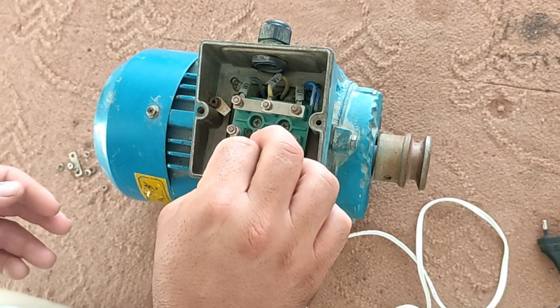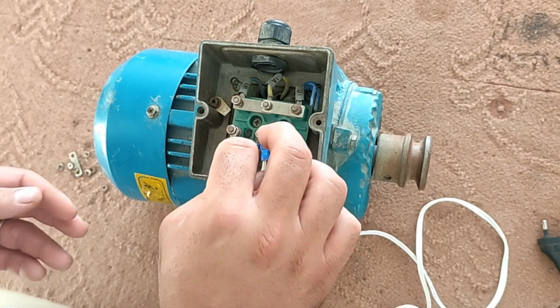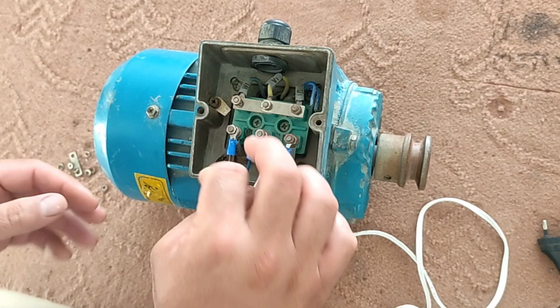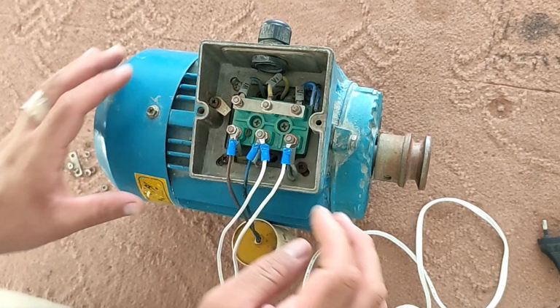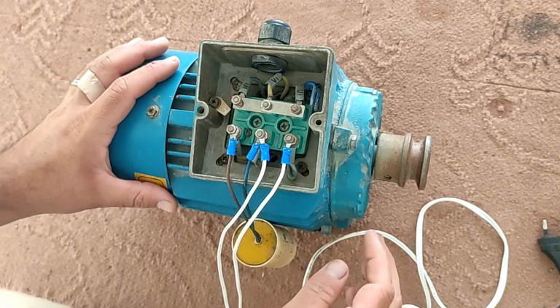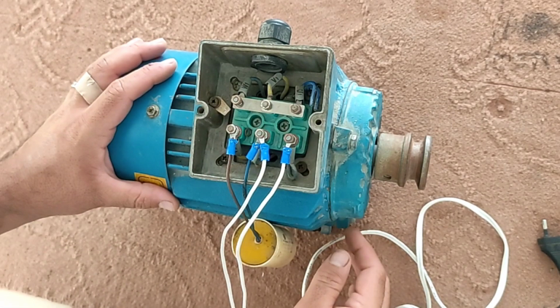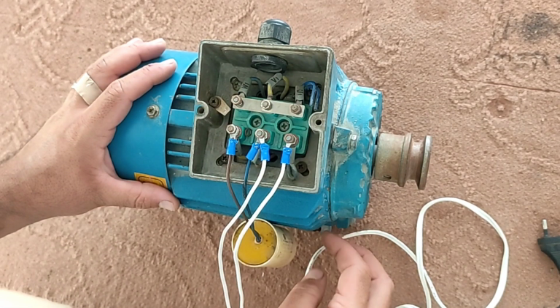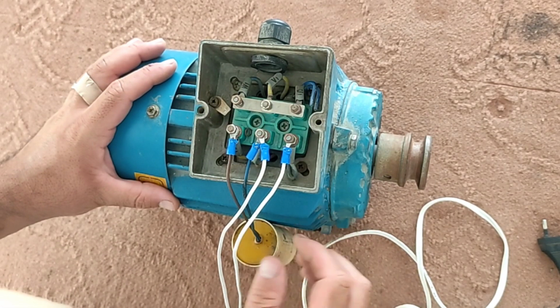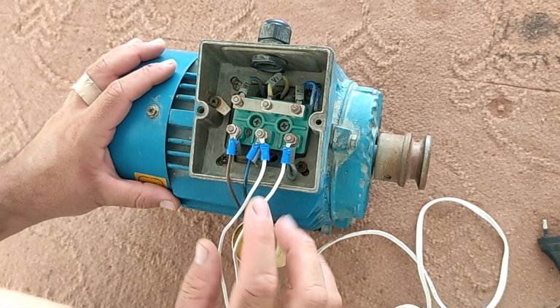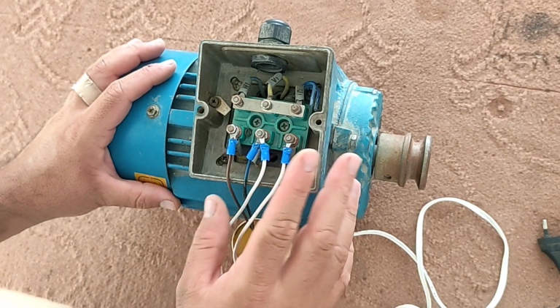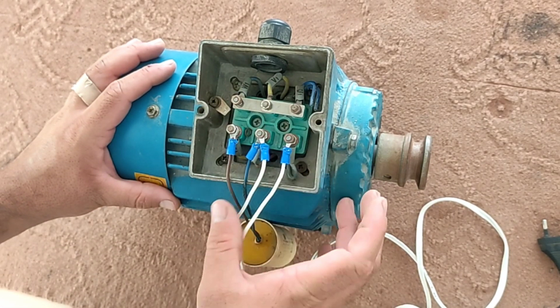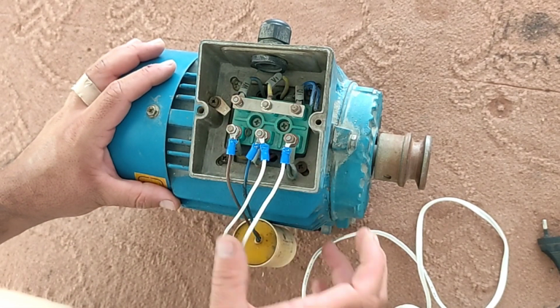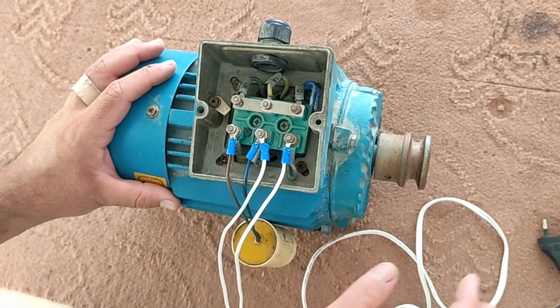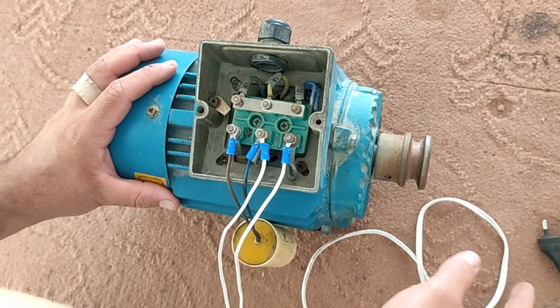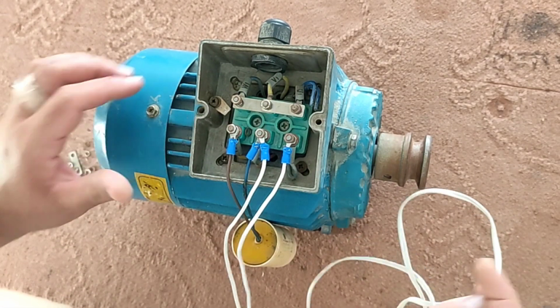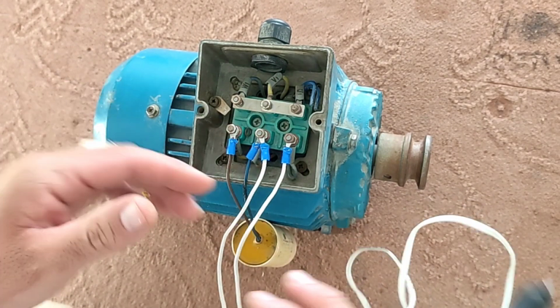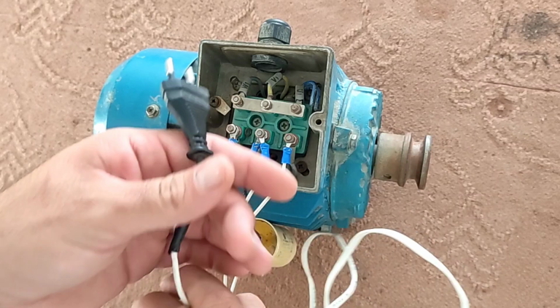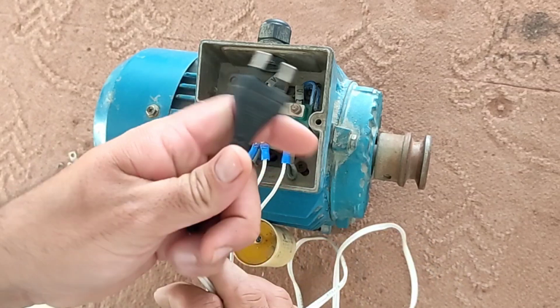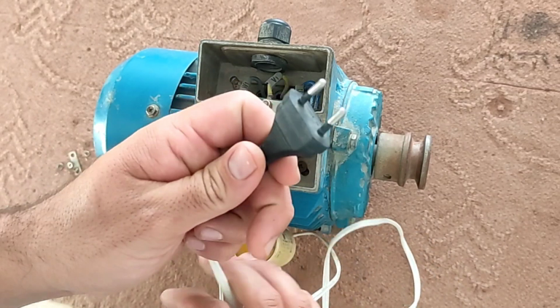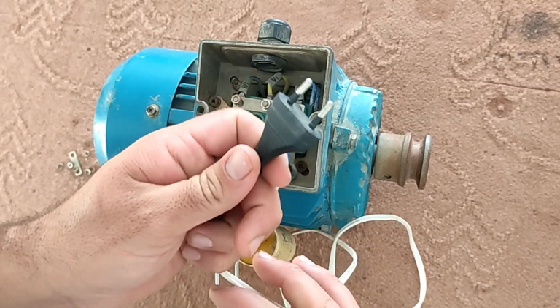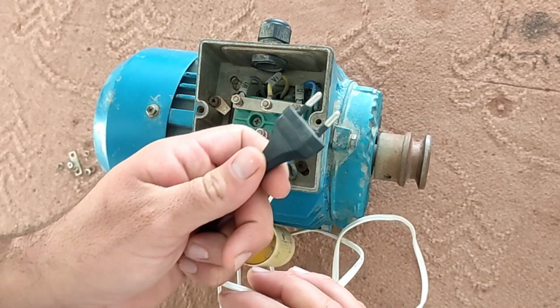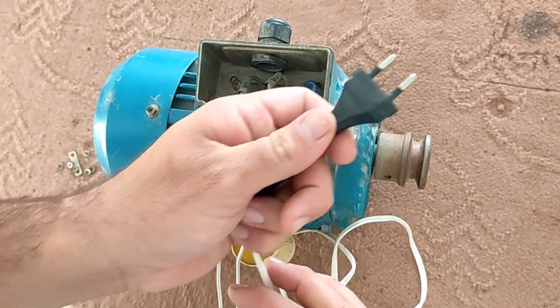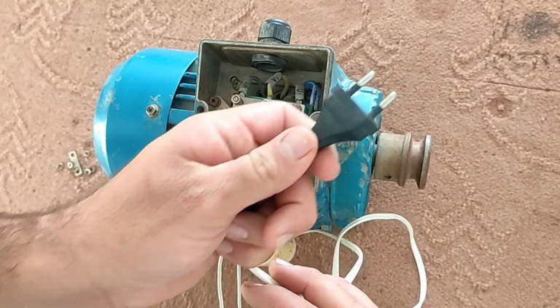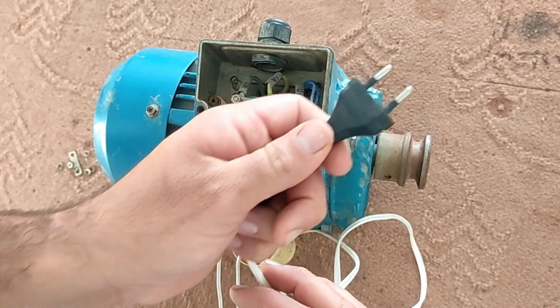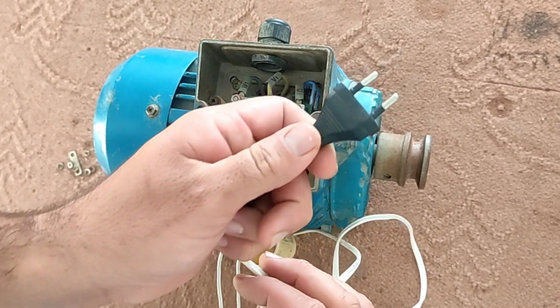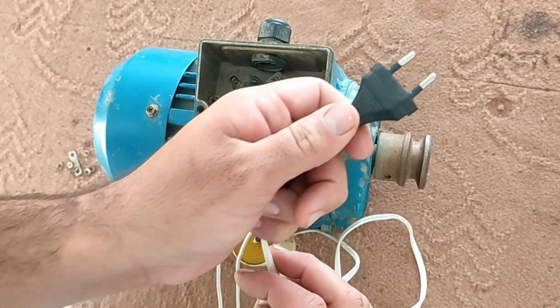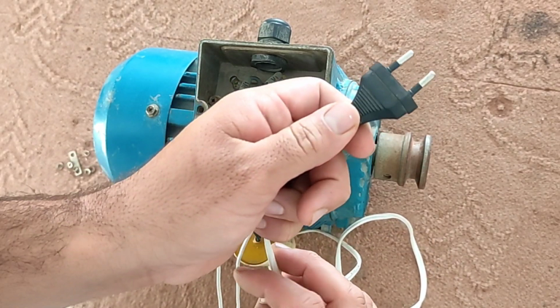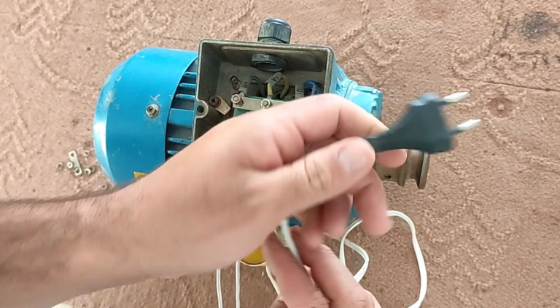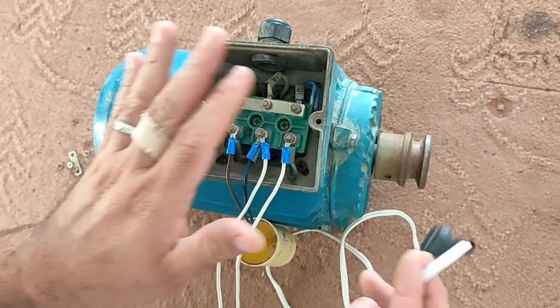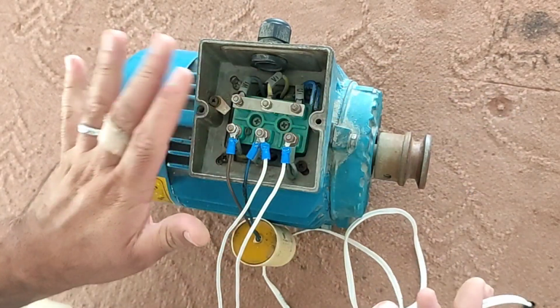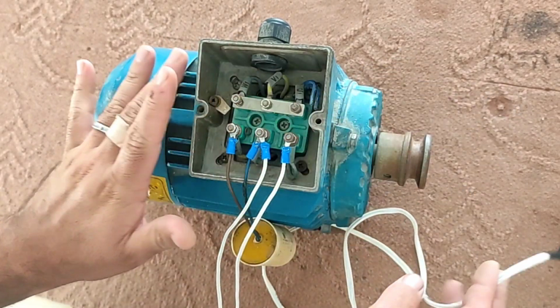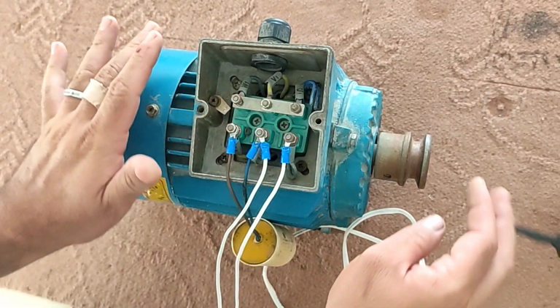If the plug is connected to the electricity, the motor starts to rotate.